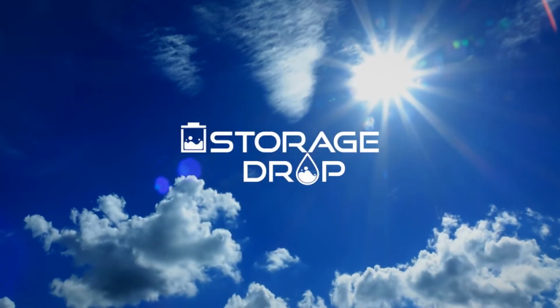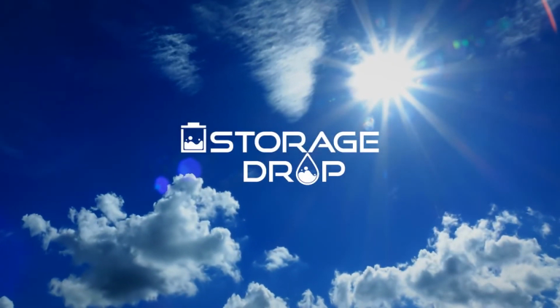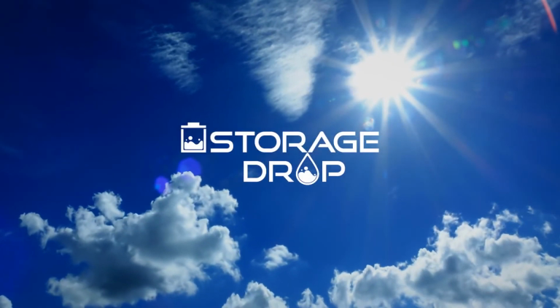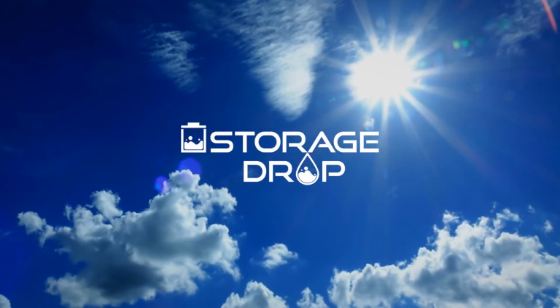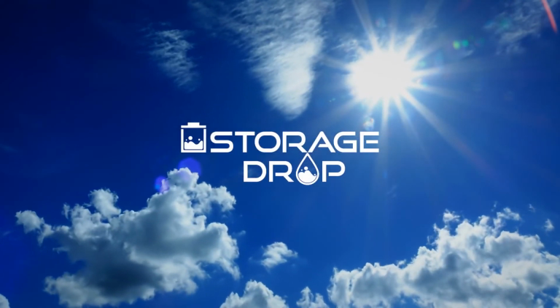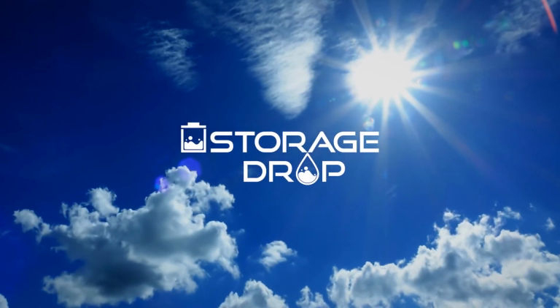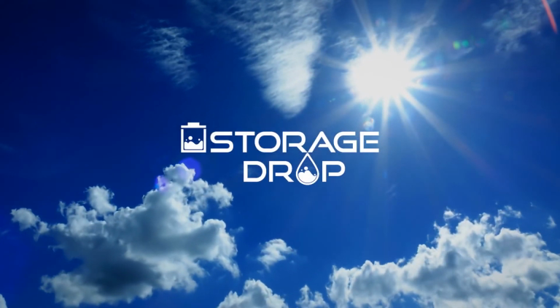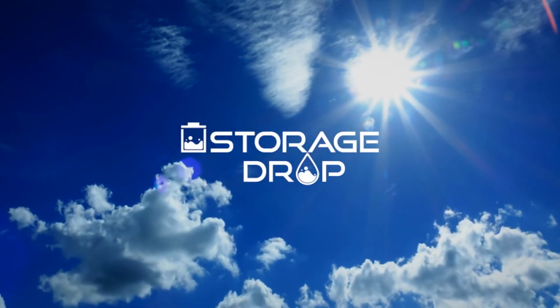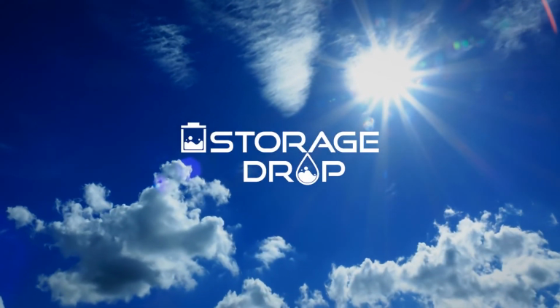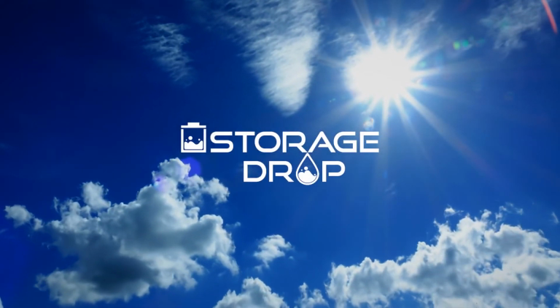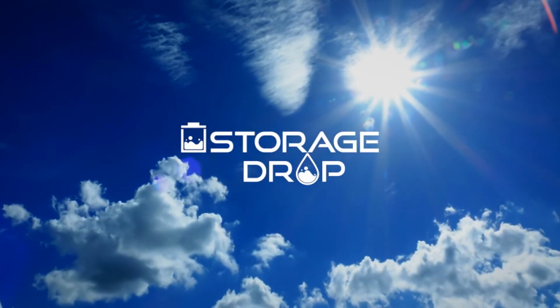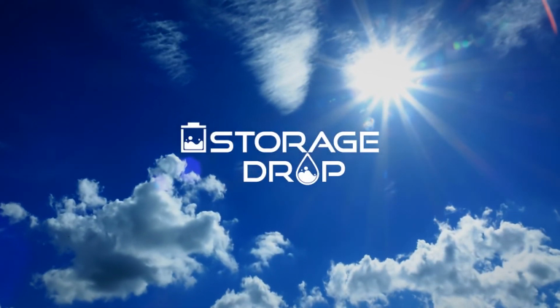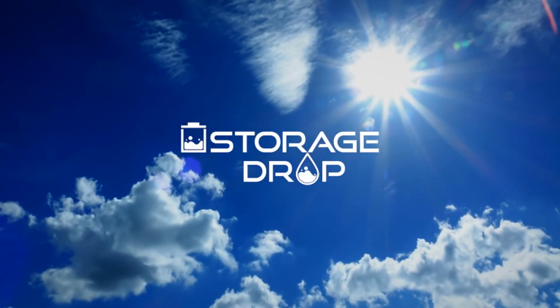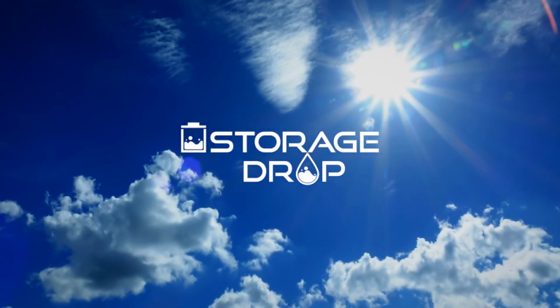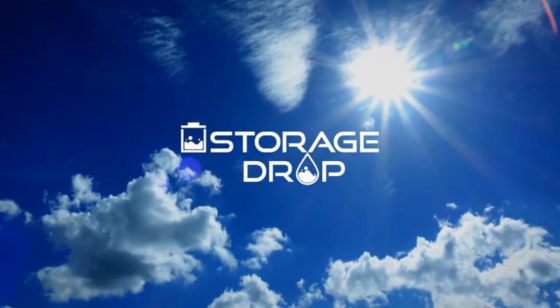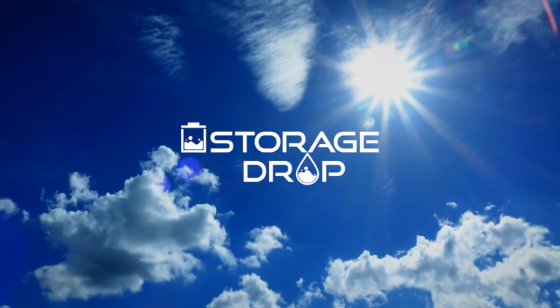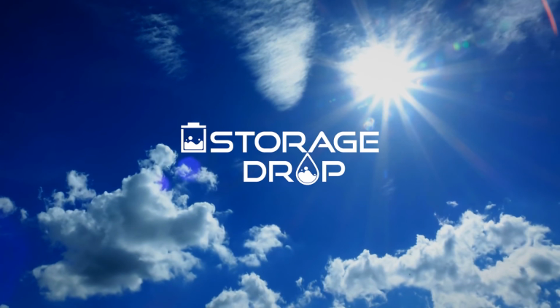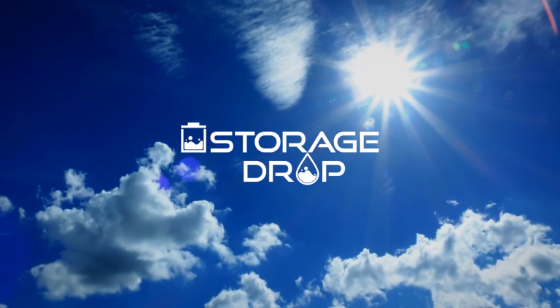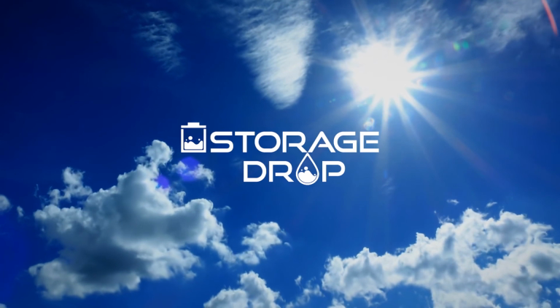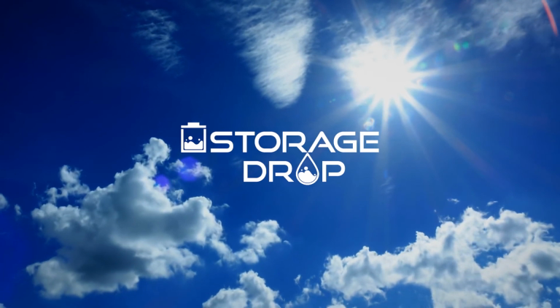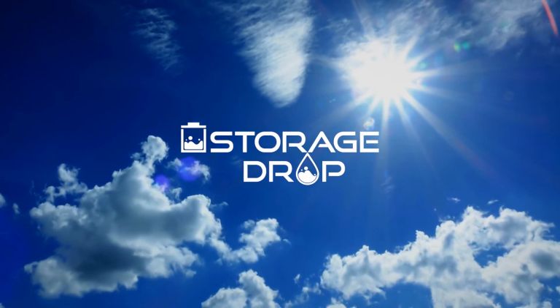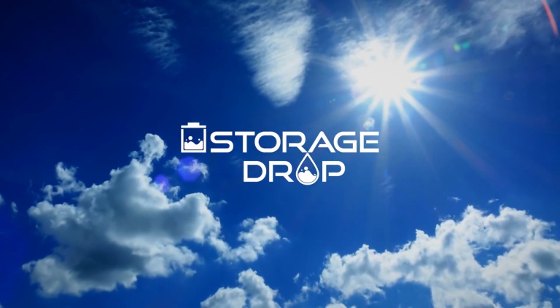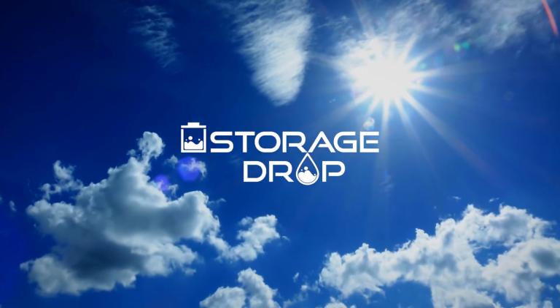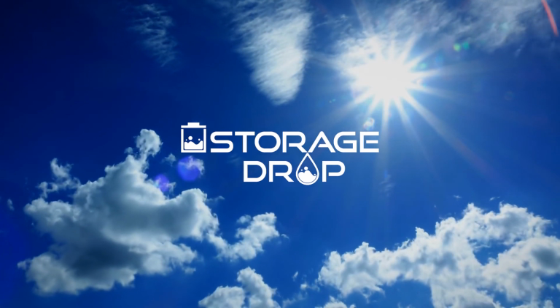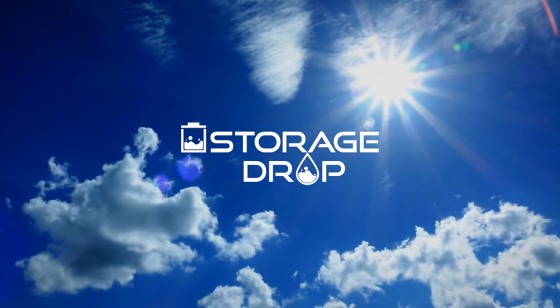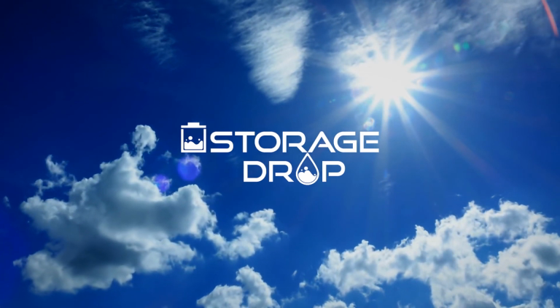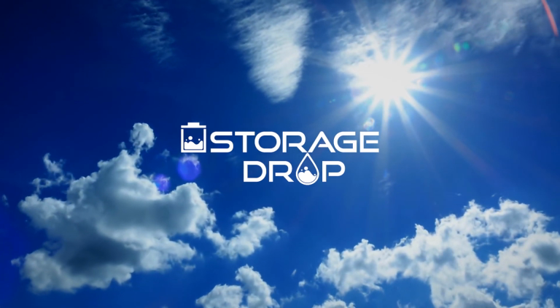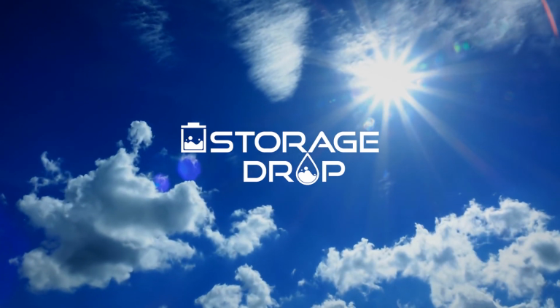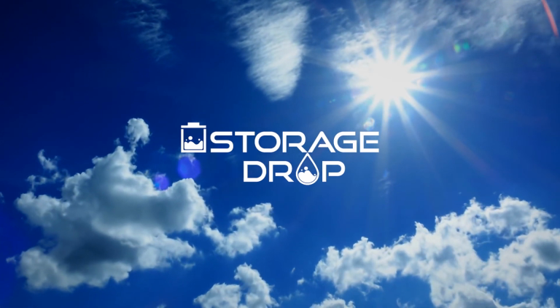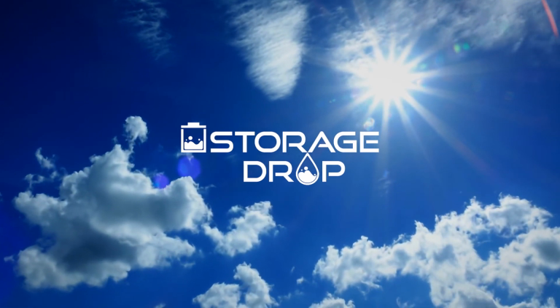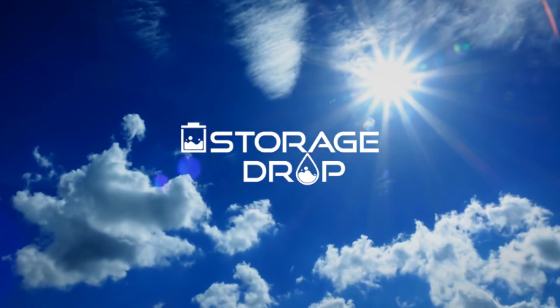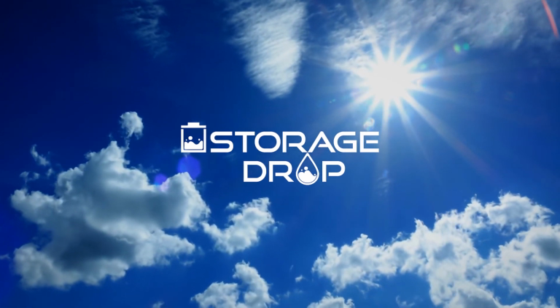To learn more about innovative energy storage, contact StorageDrop today.